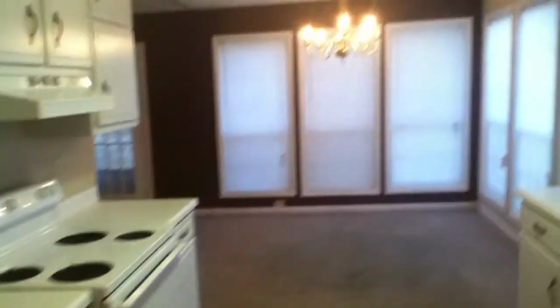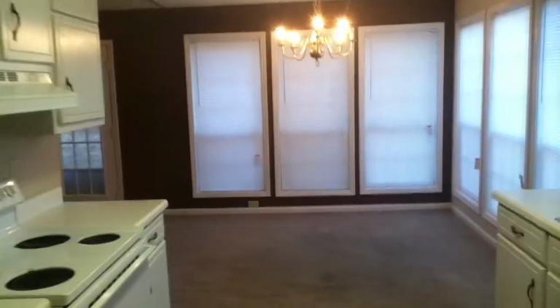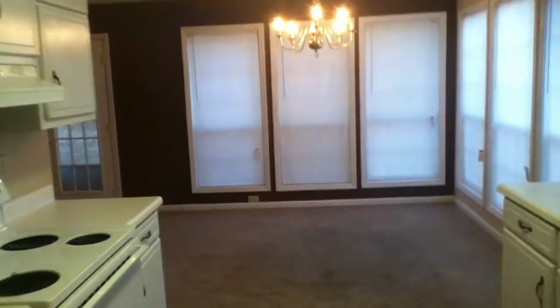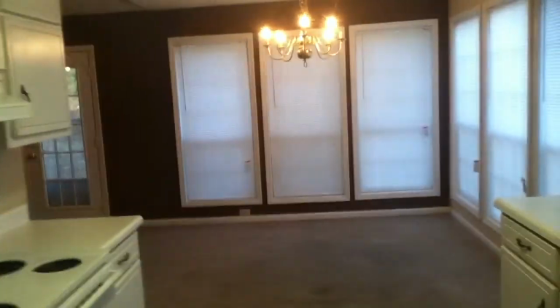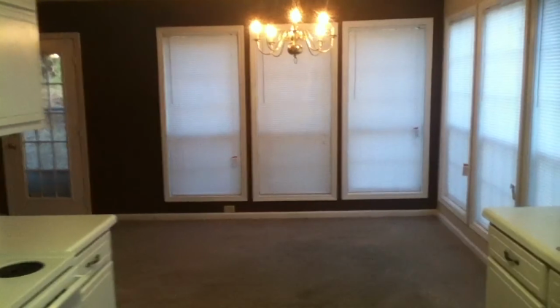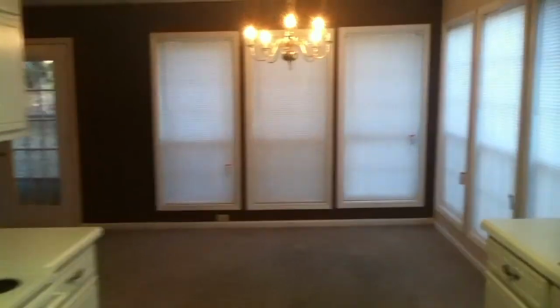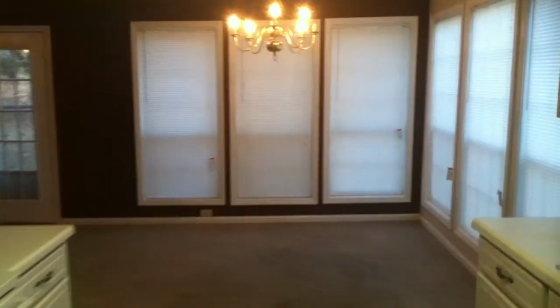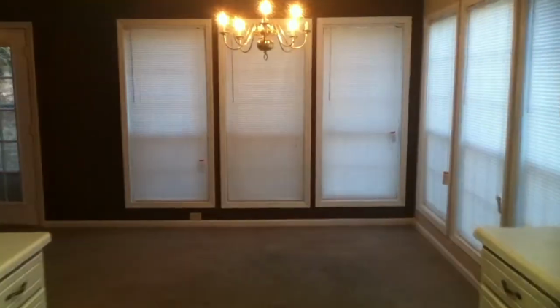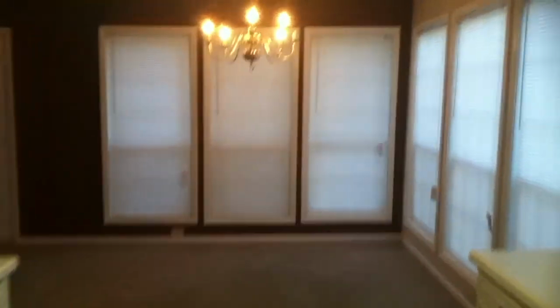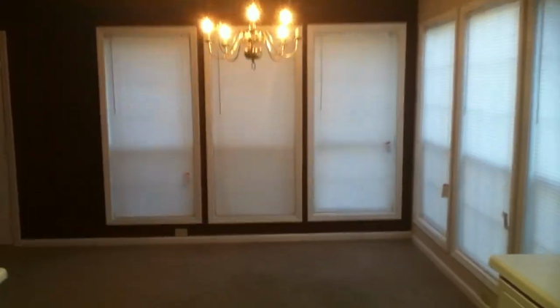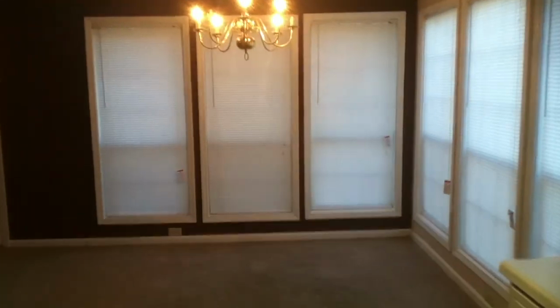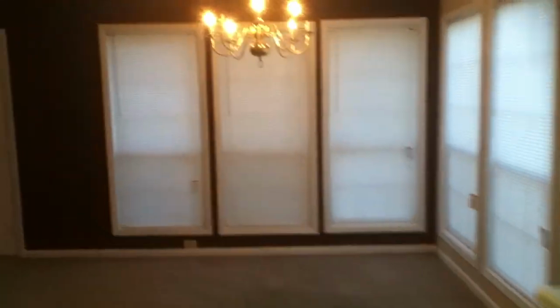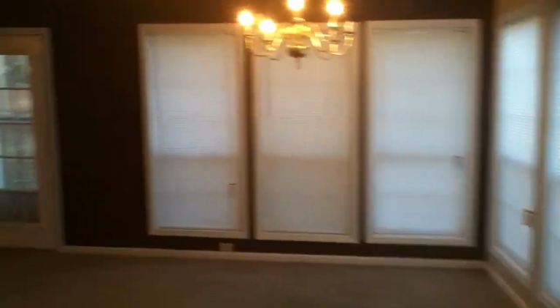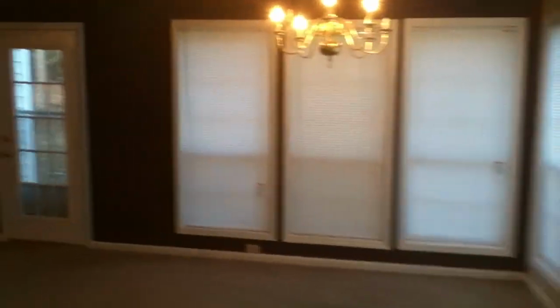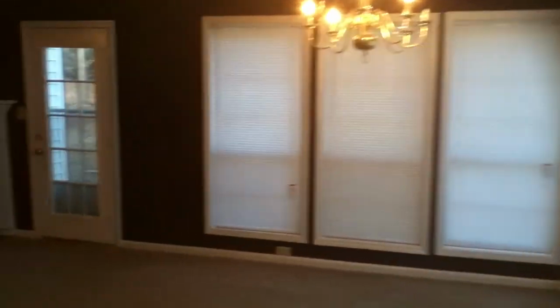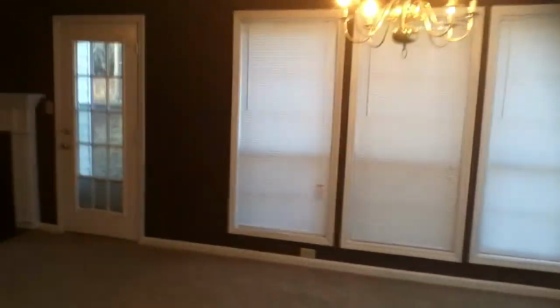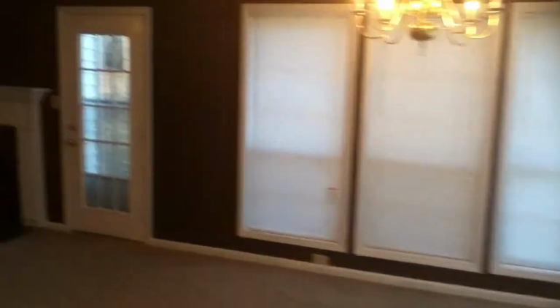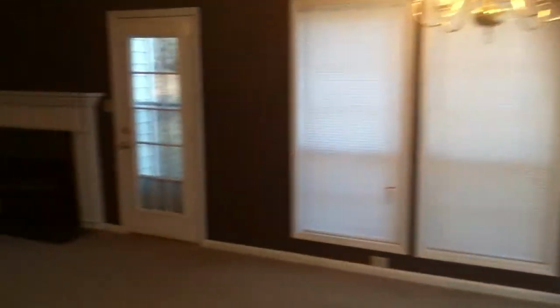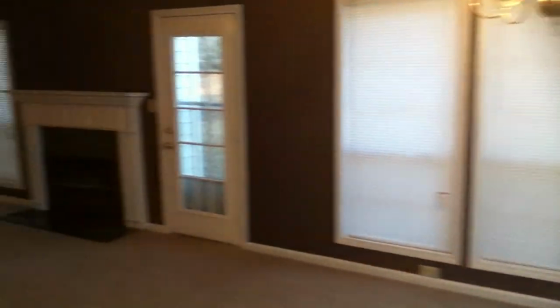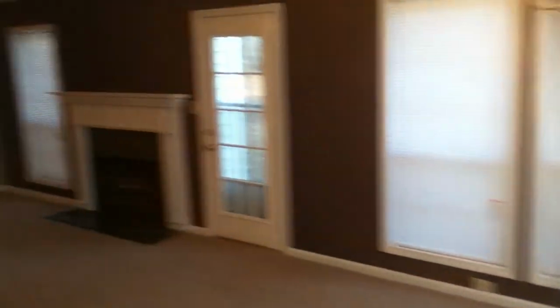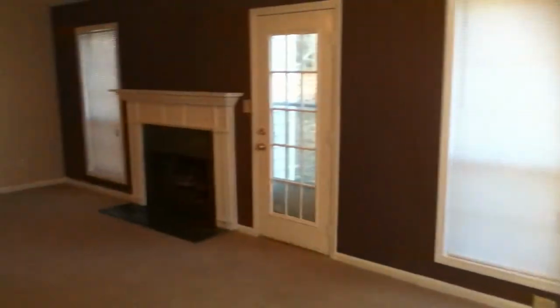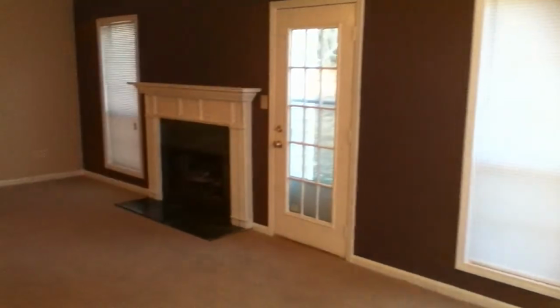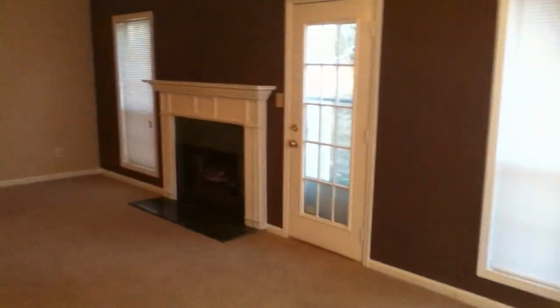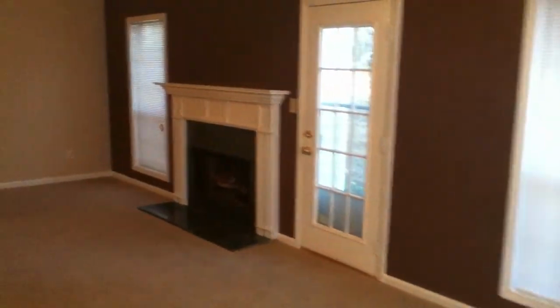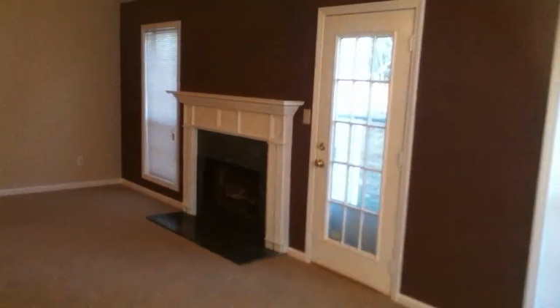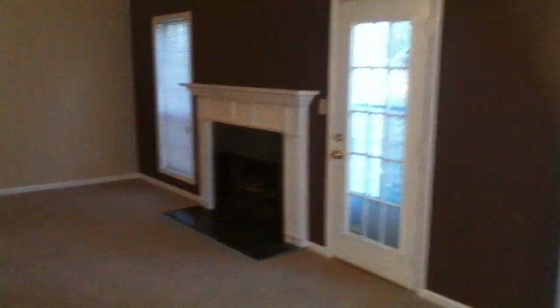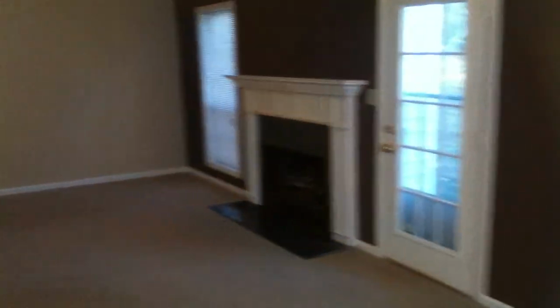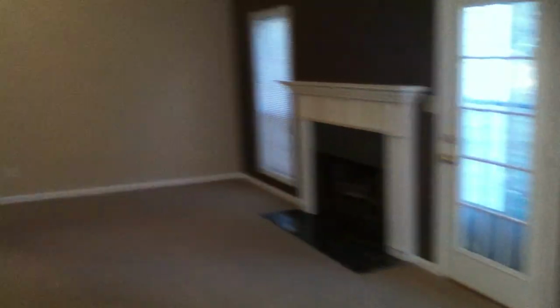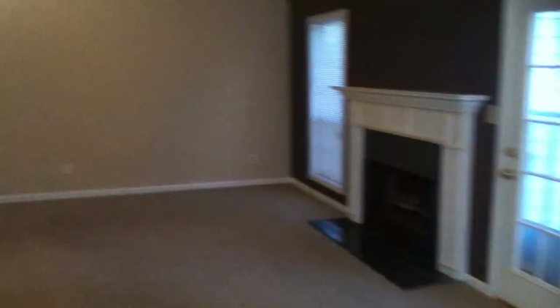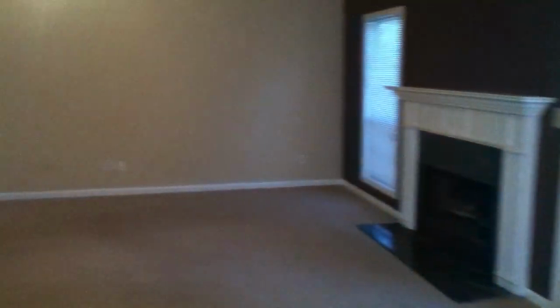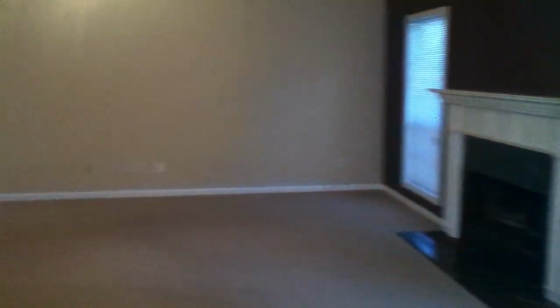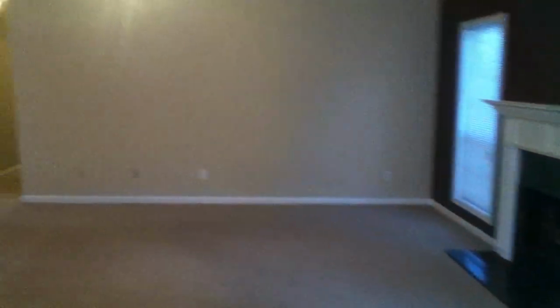This looks like a home that would fit your family's needs. Please contact us at rentfrombravo.com — we'll get all the information you need to move right in. Thanks for watching.